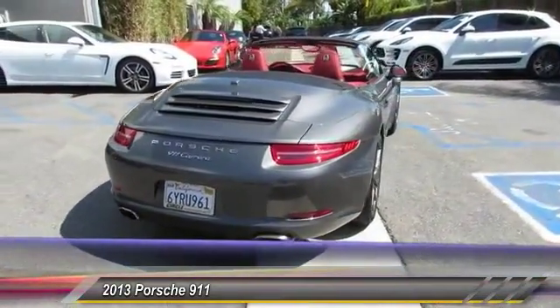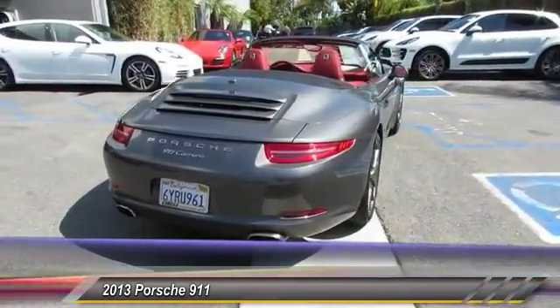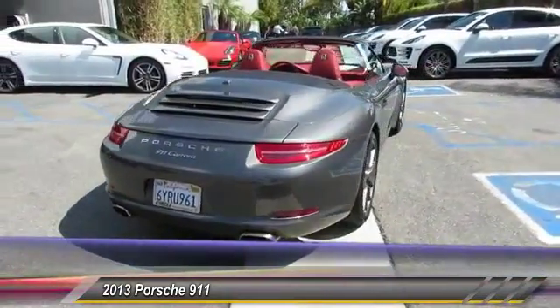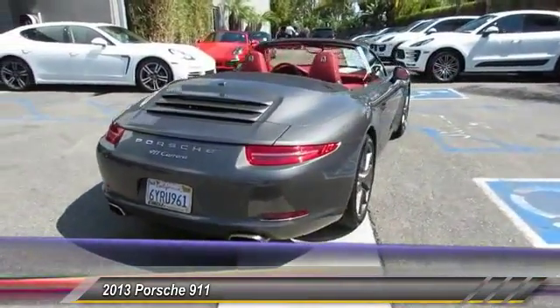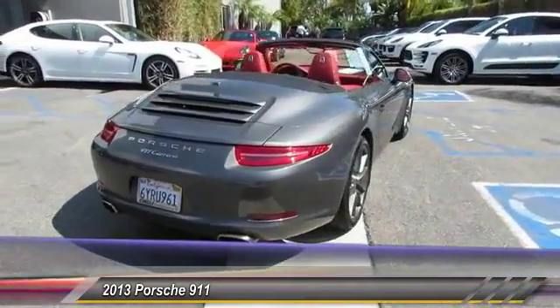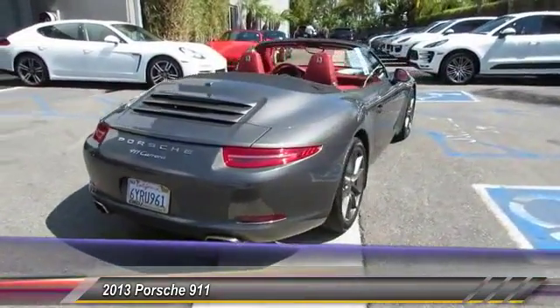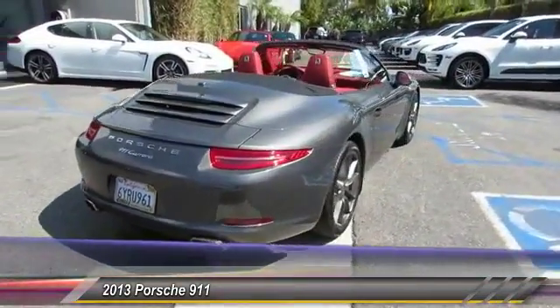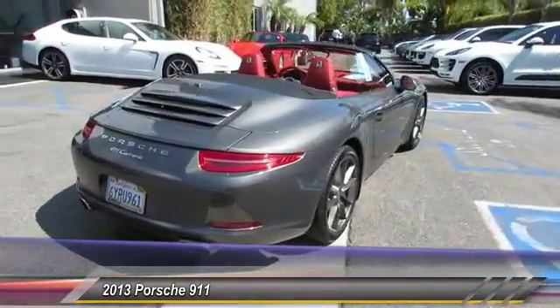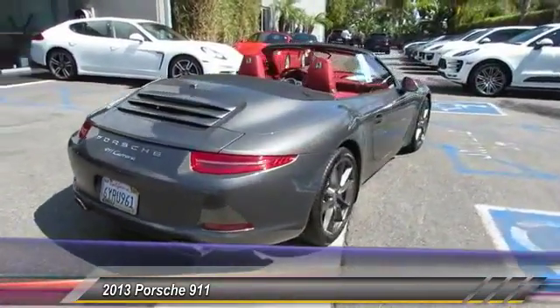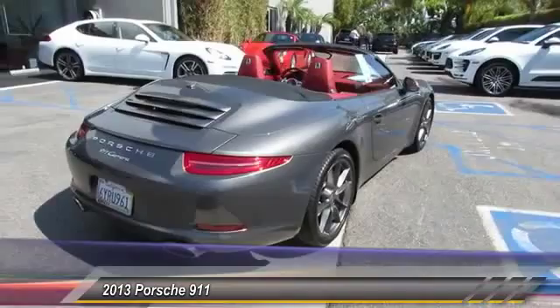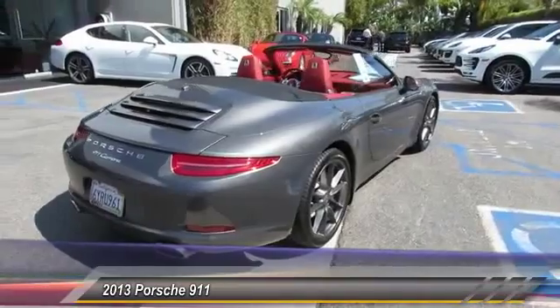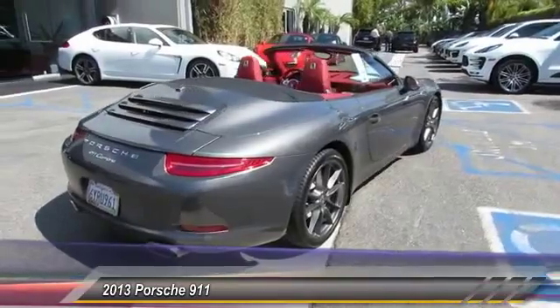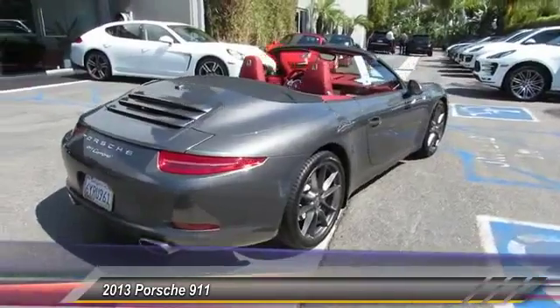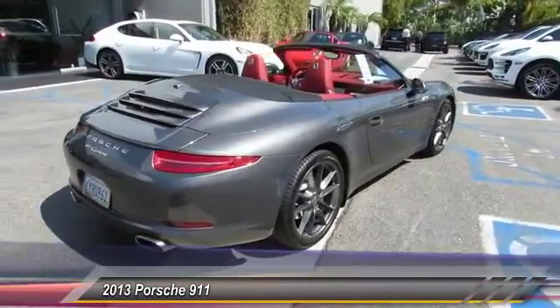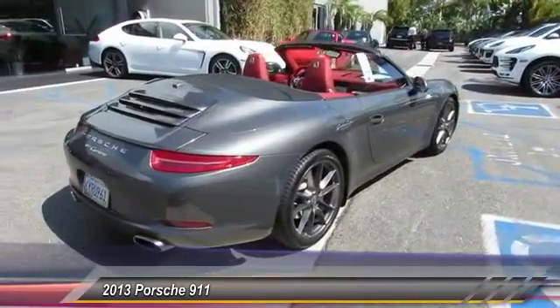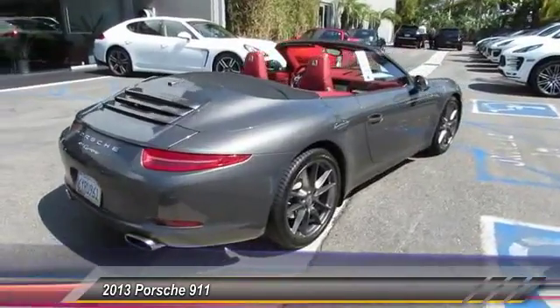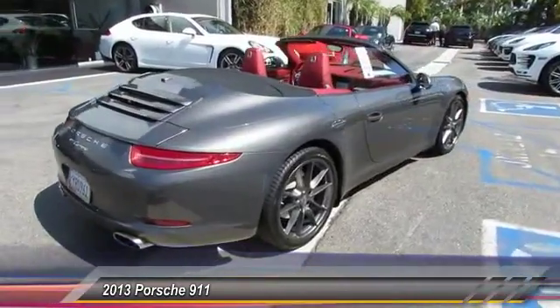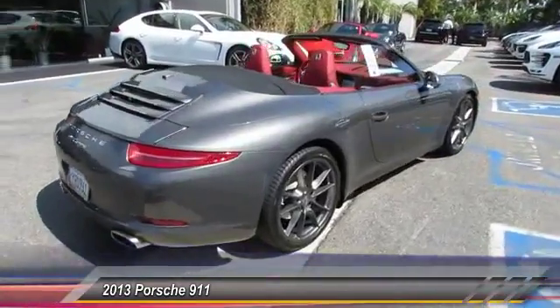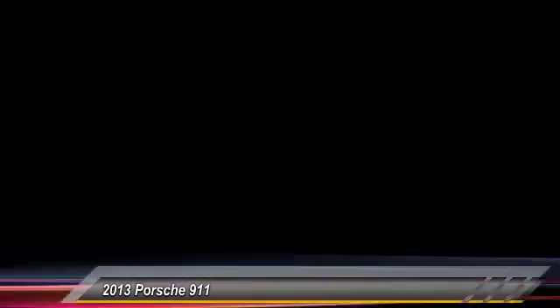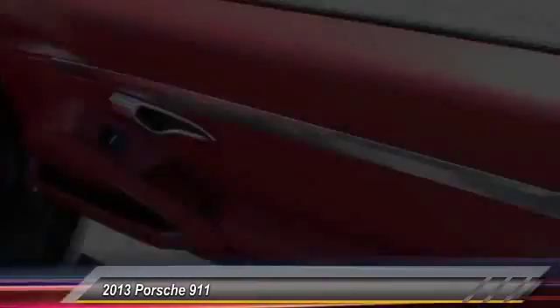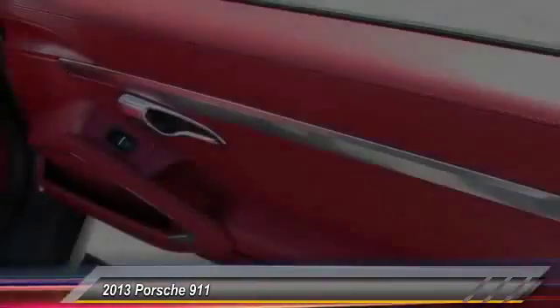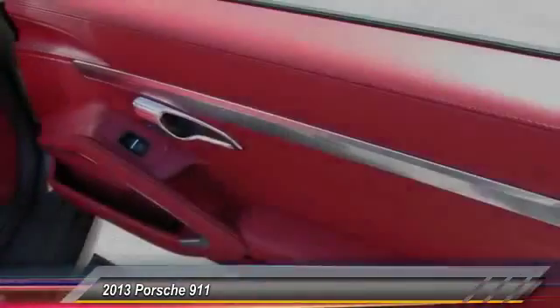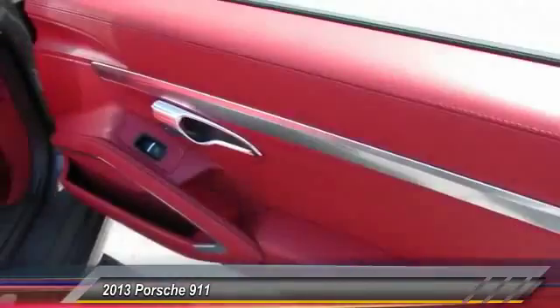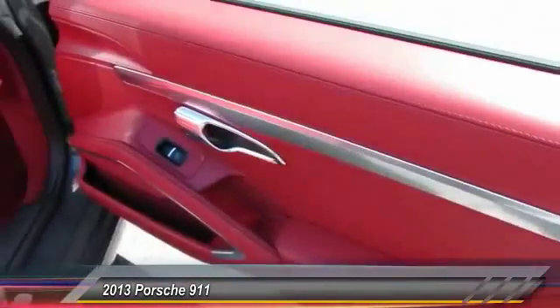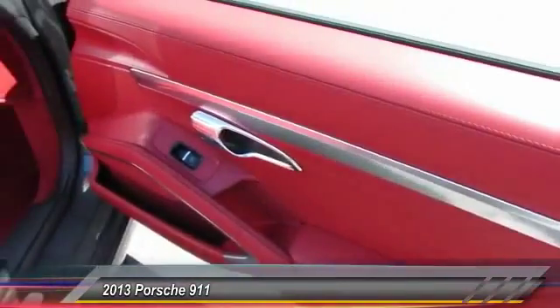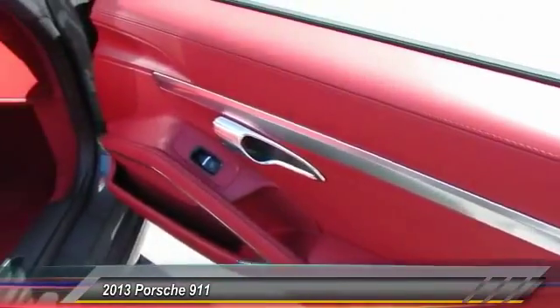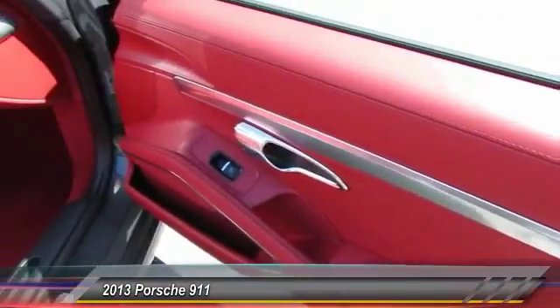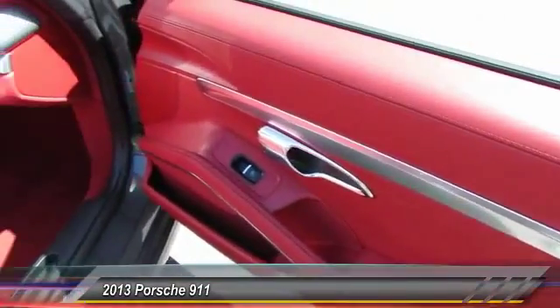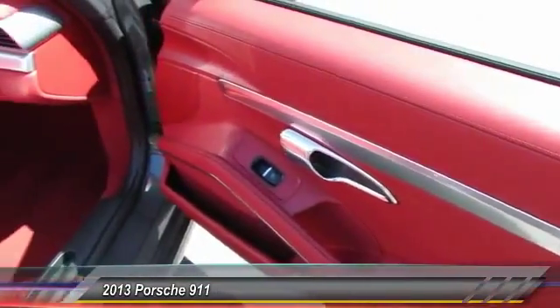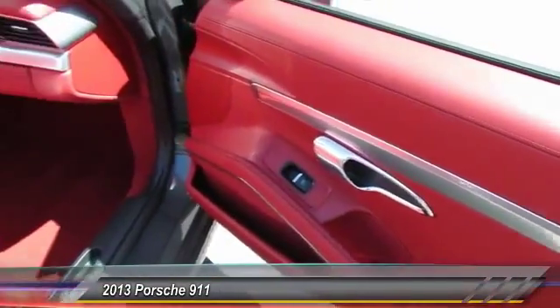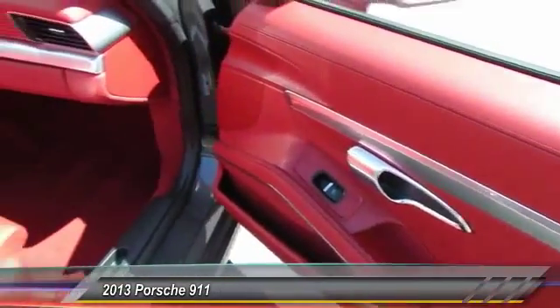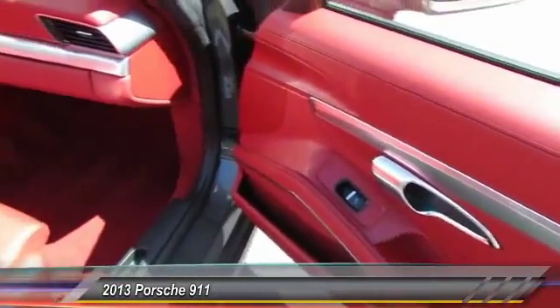Driver airbag. This beauty will make even your house keys jealous. Drive it today.